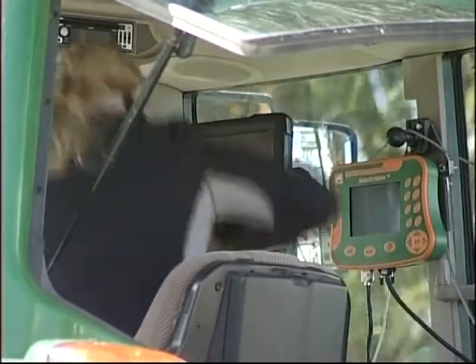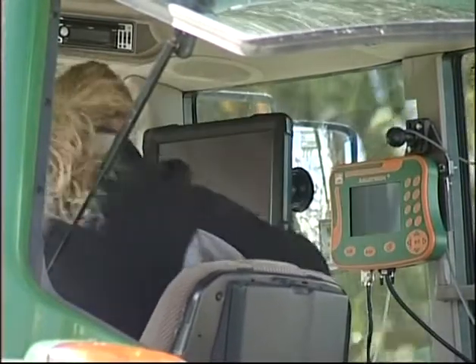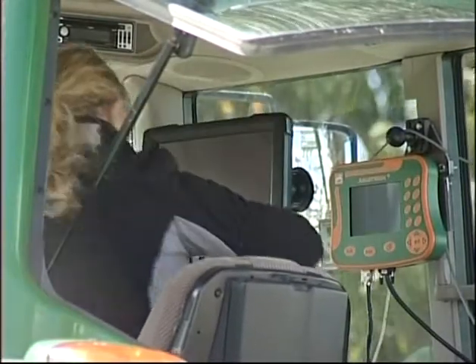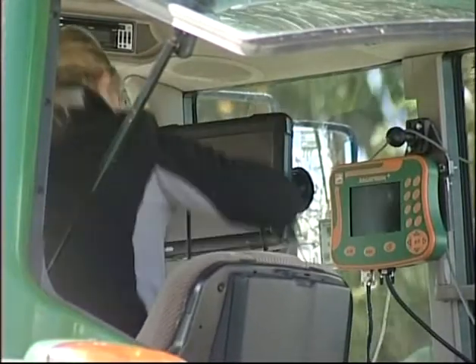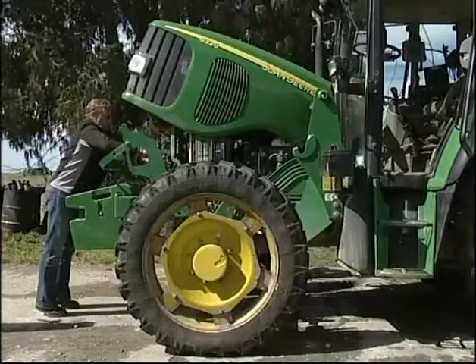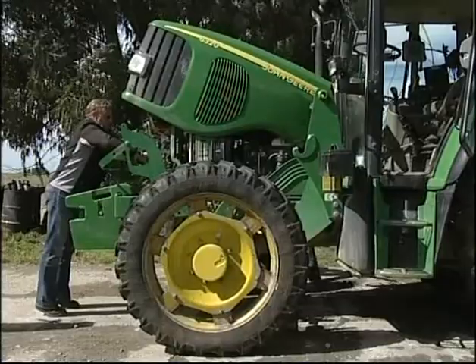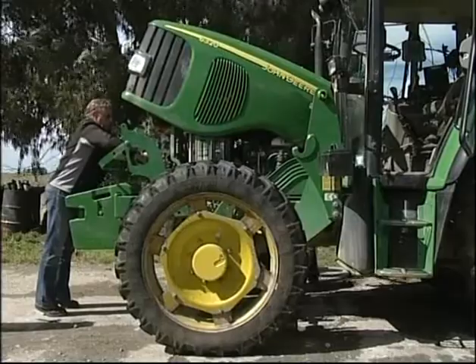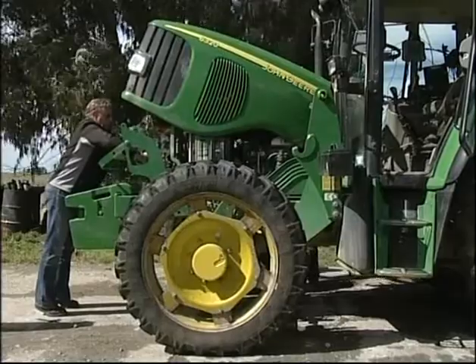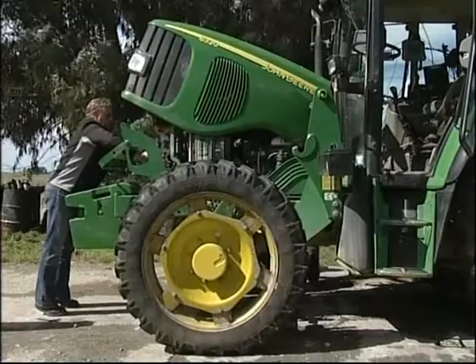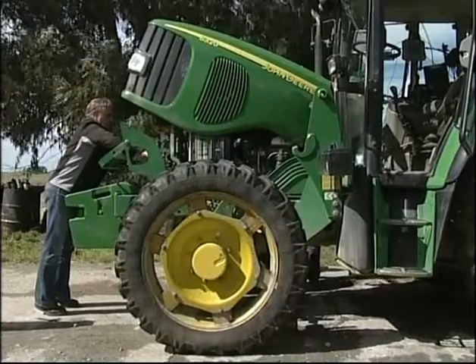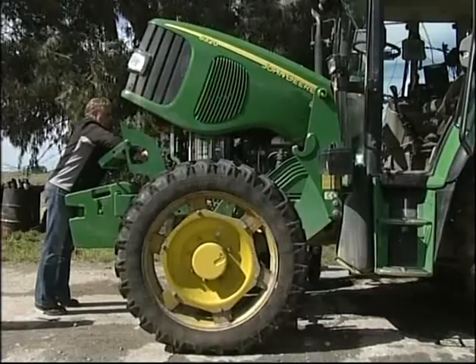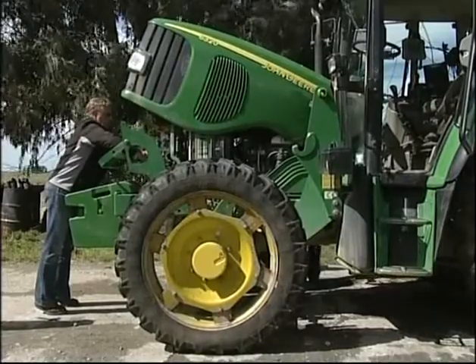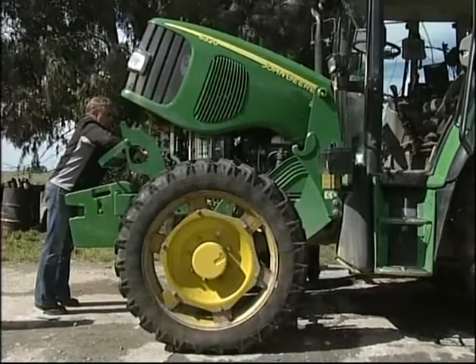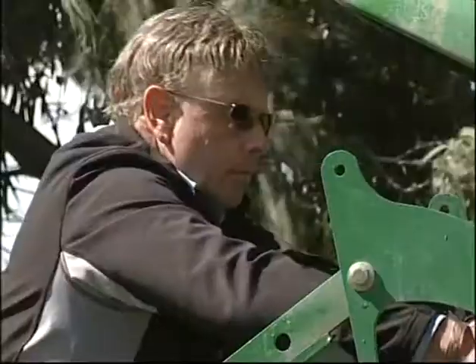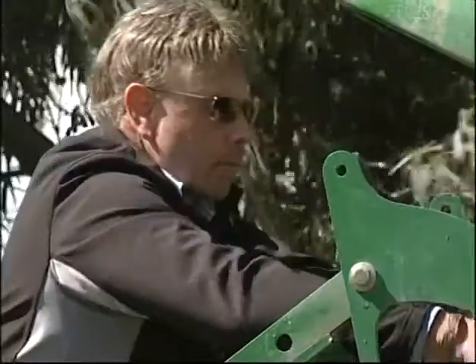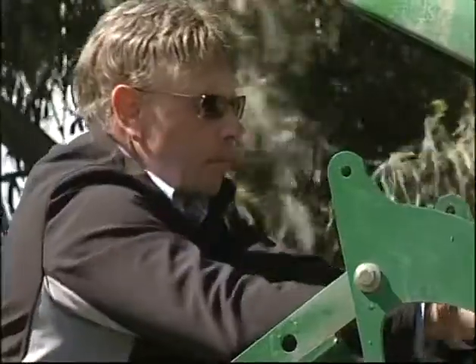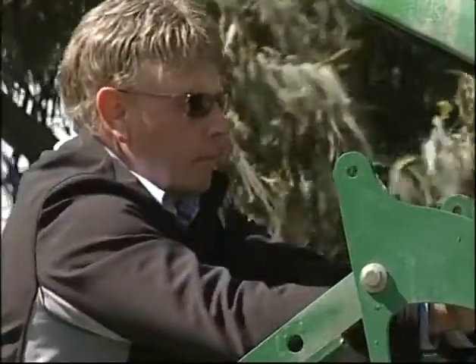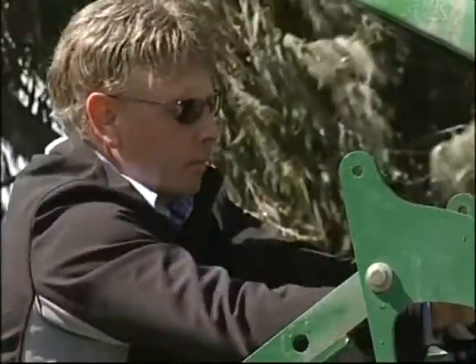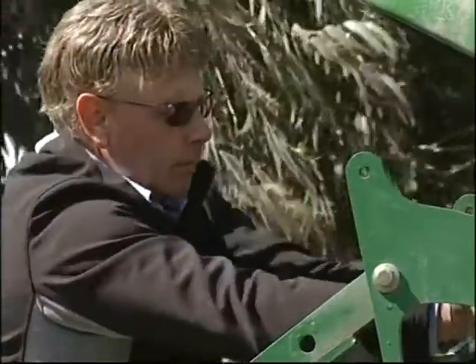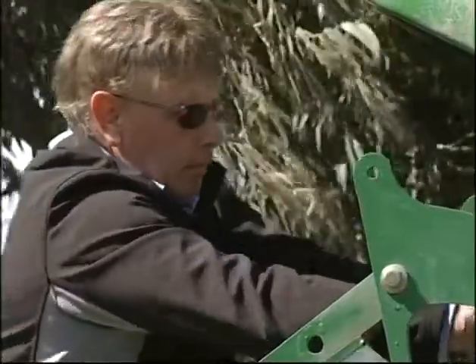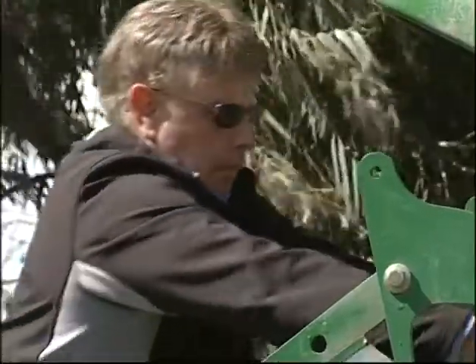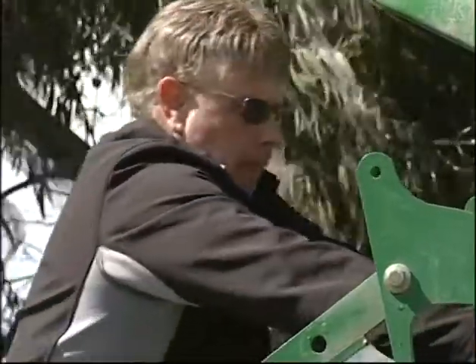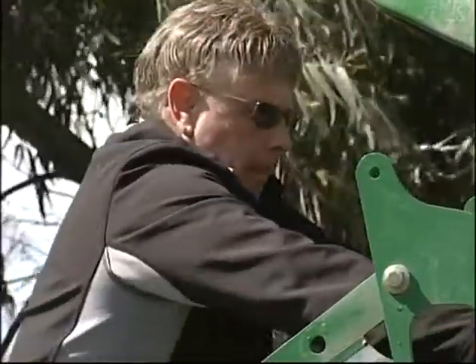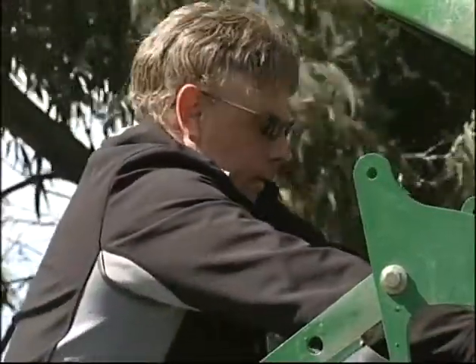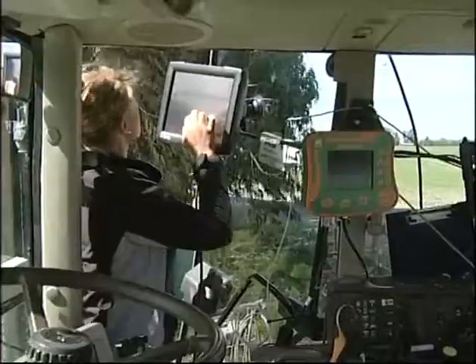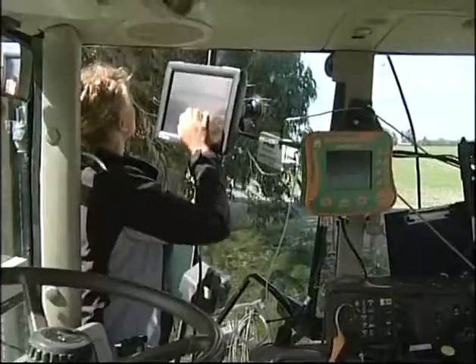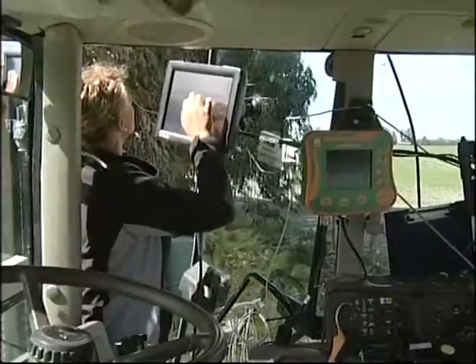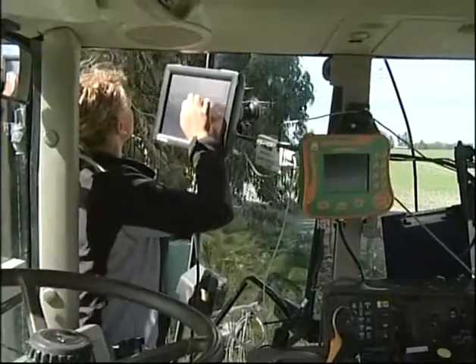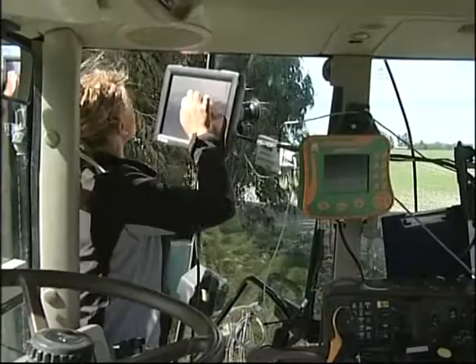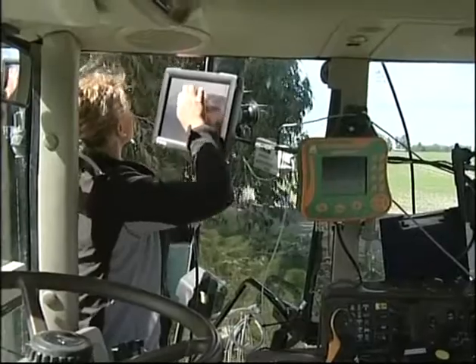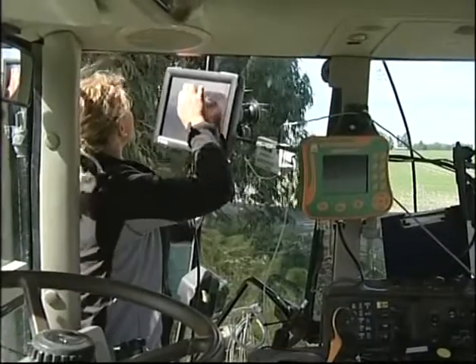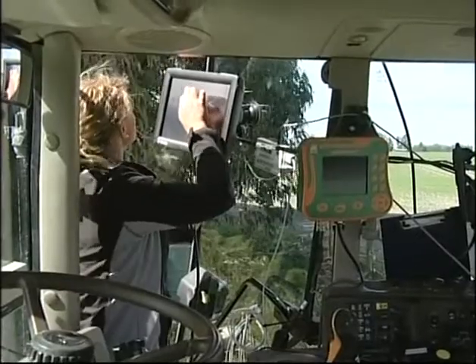So what do you call precision agriculture? How do you define it? I guess it's about putting the right product in the right place at the right time and in the right way.